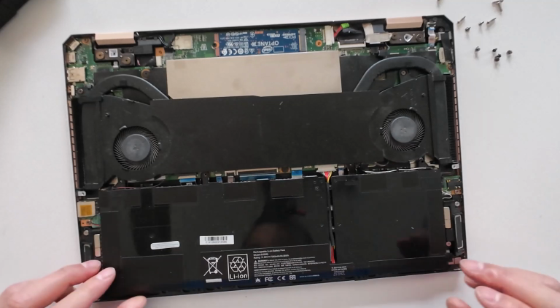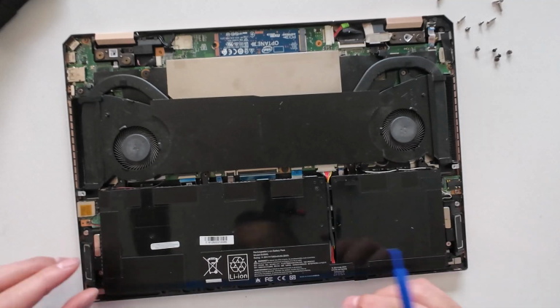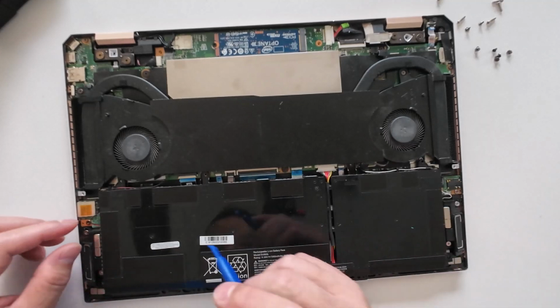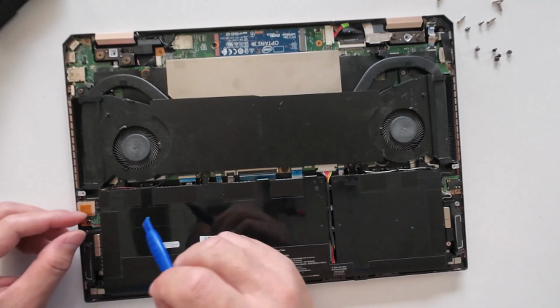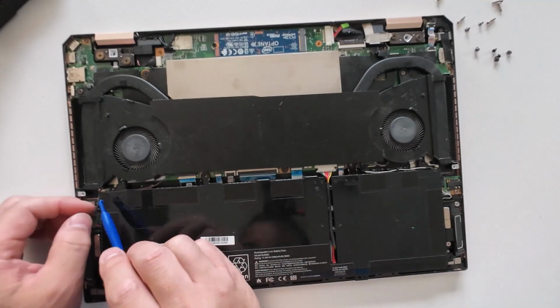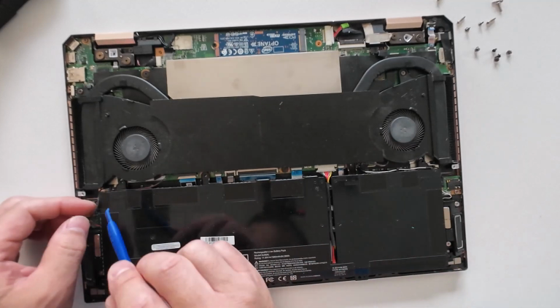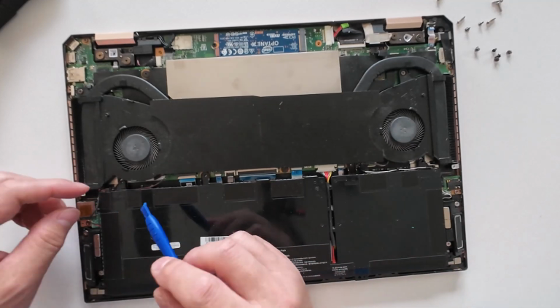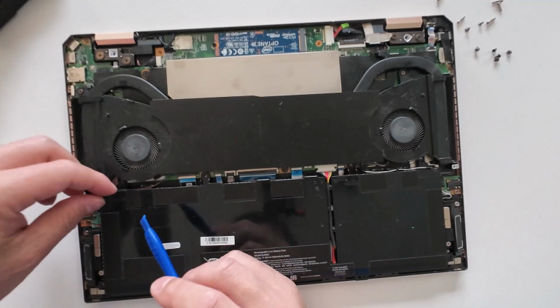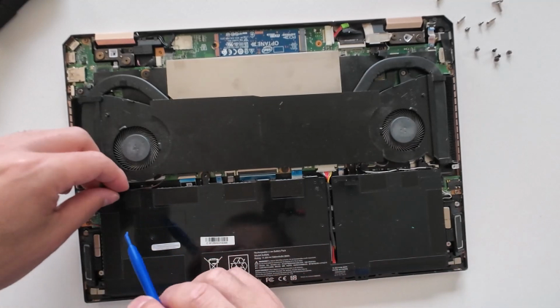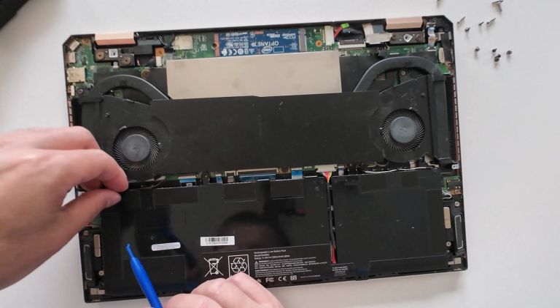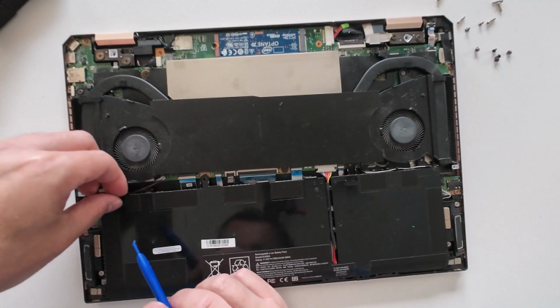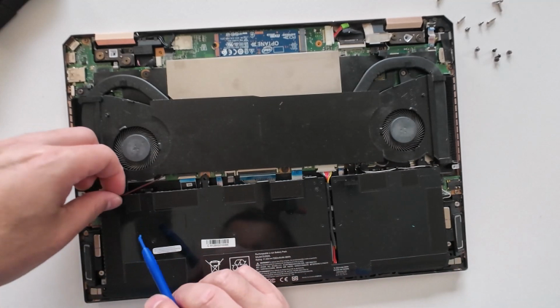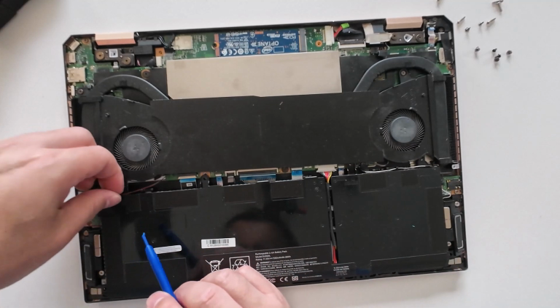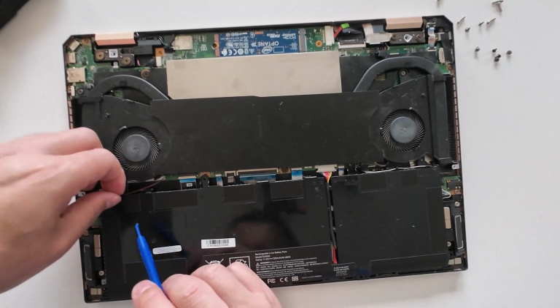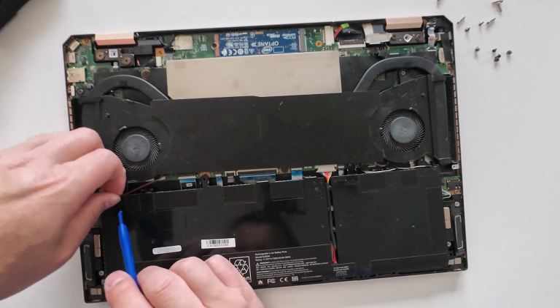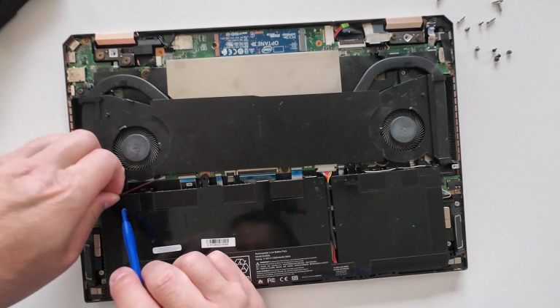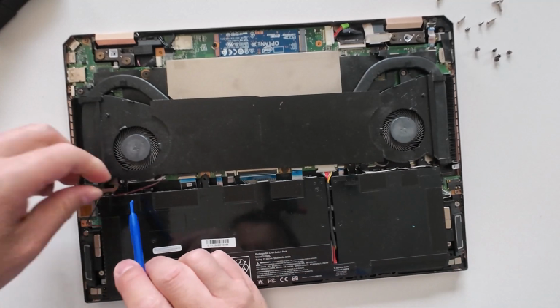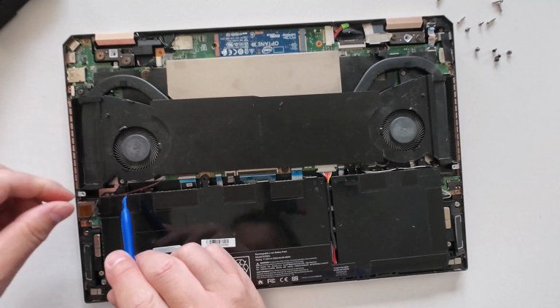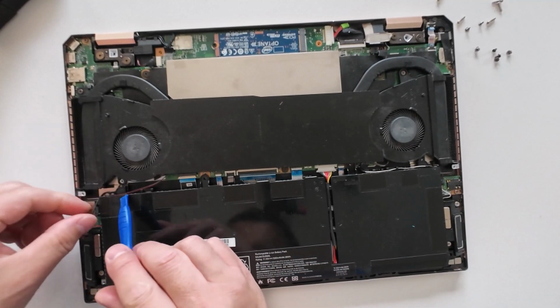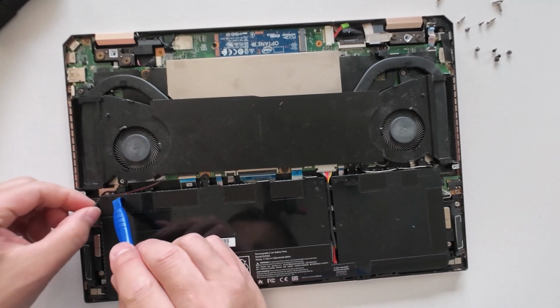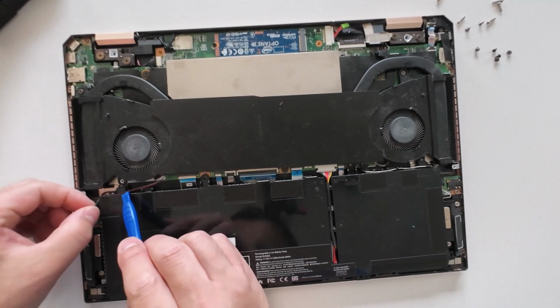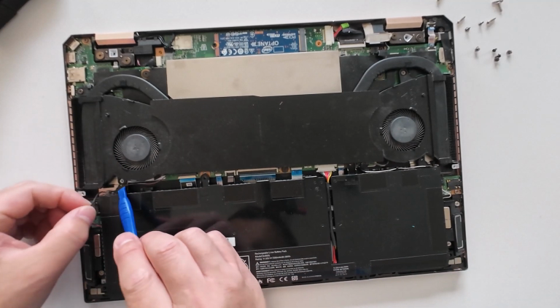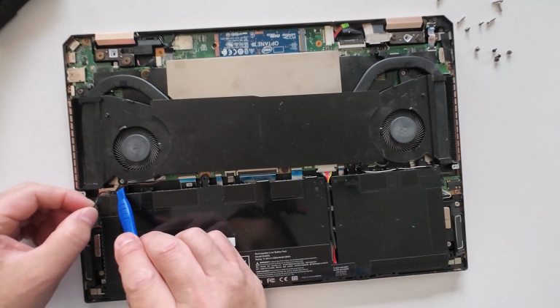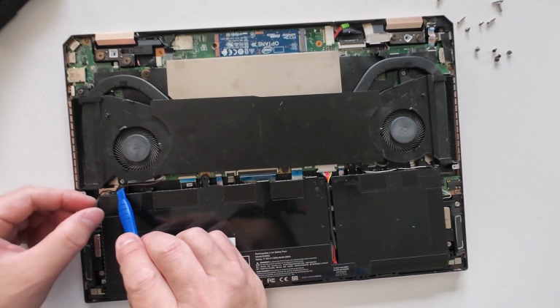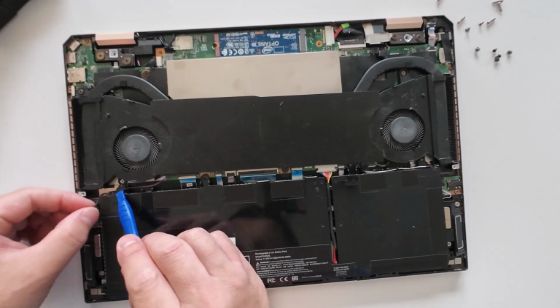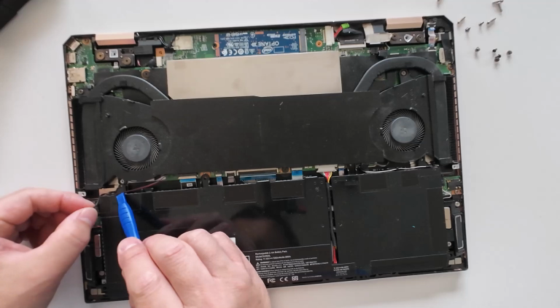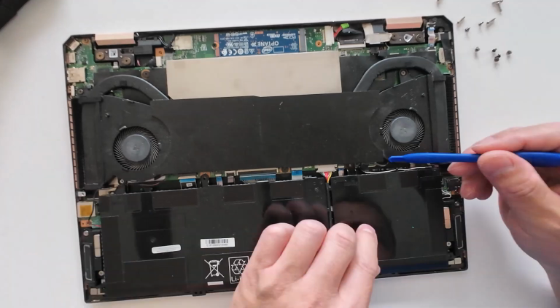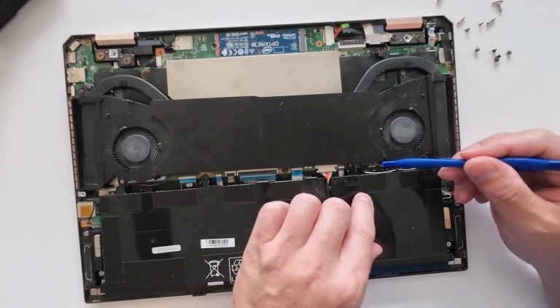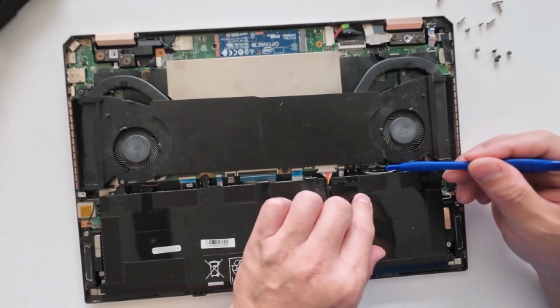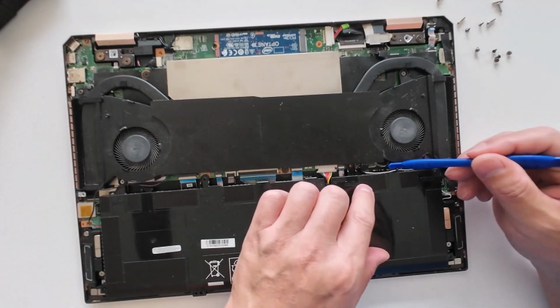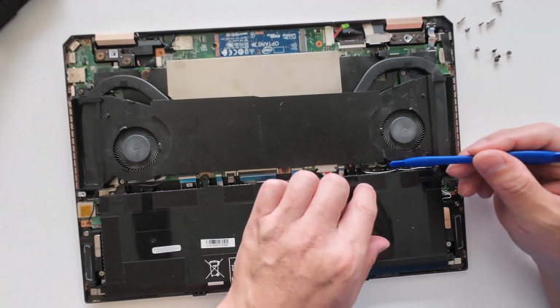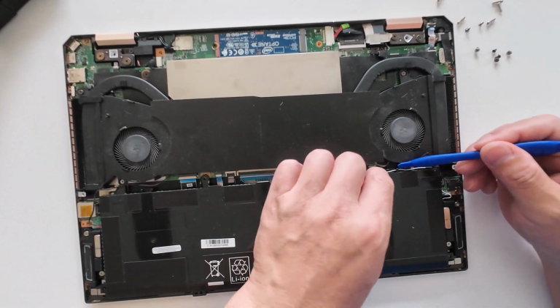Remove this cable from the clip. Also this one.